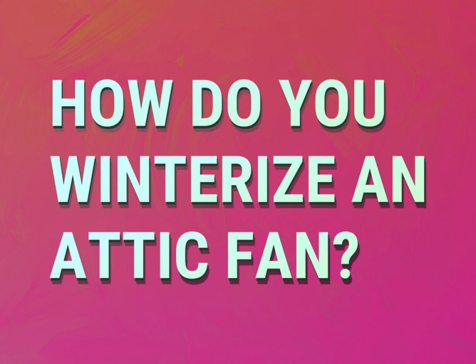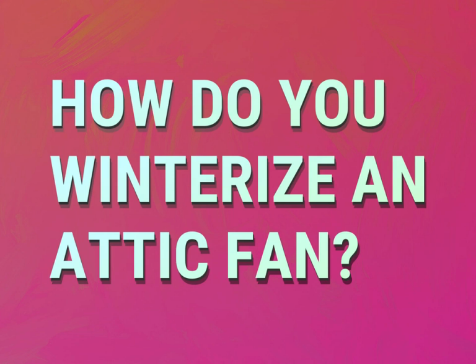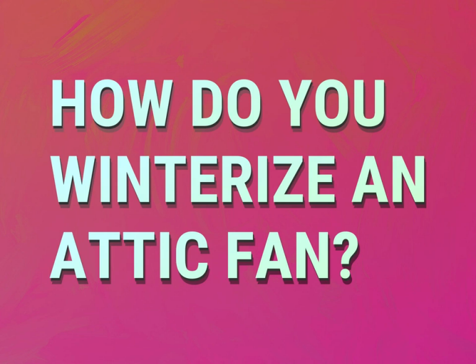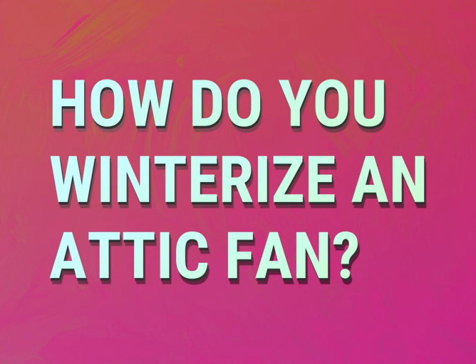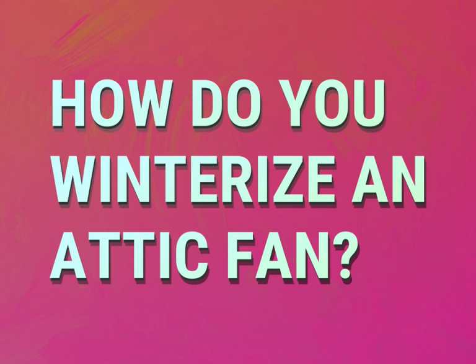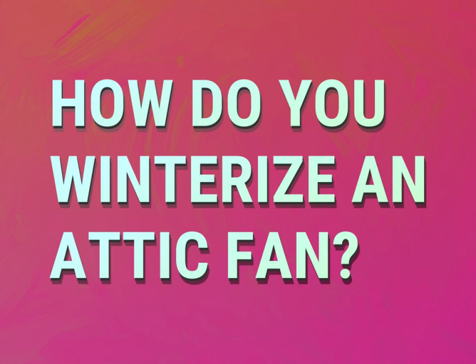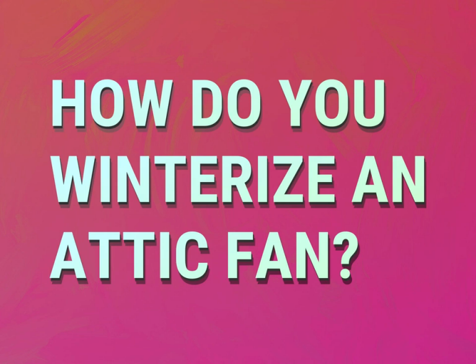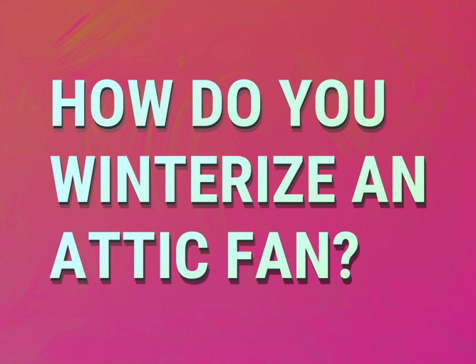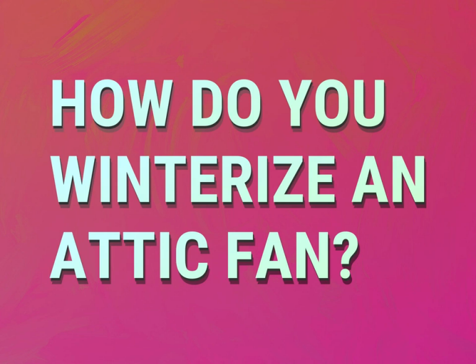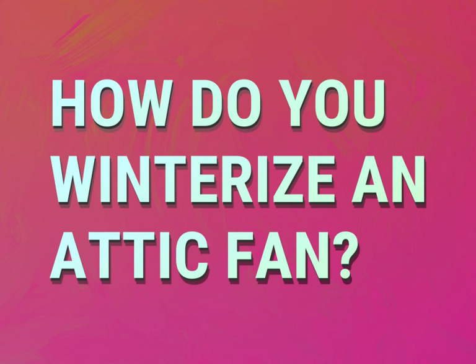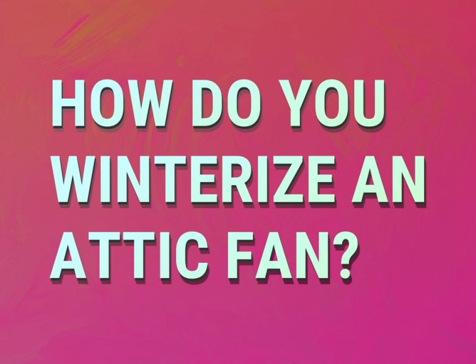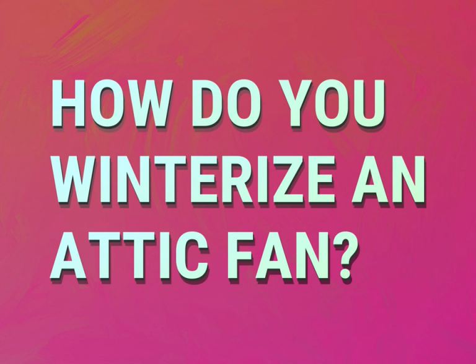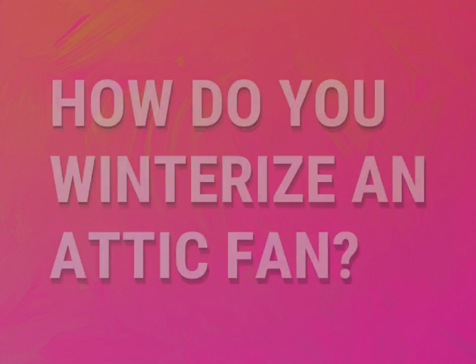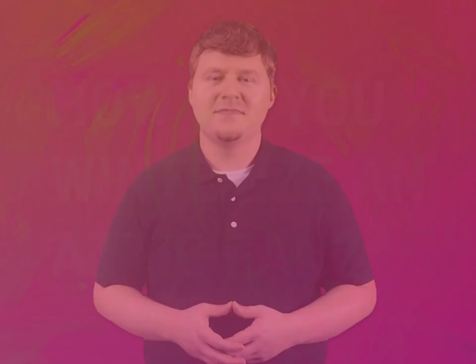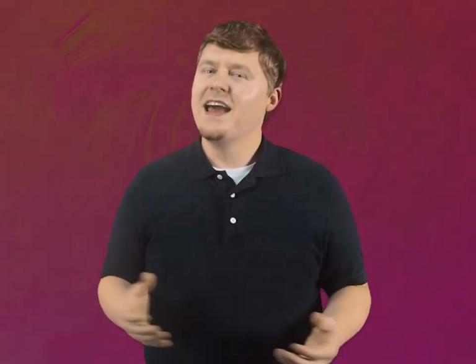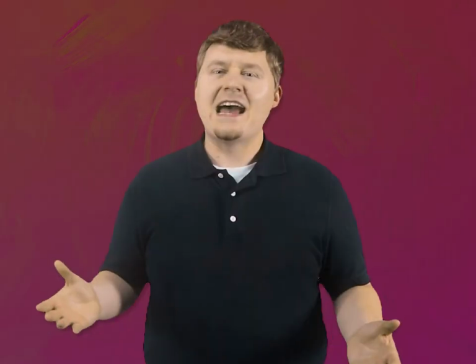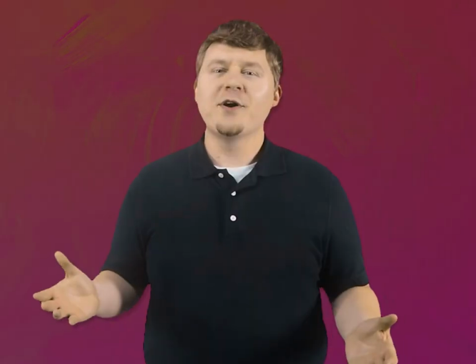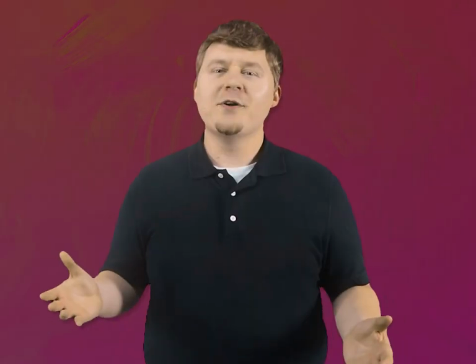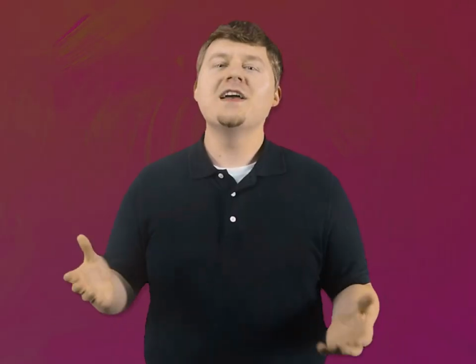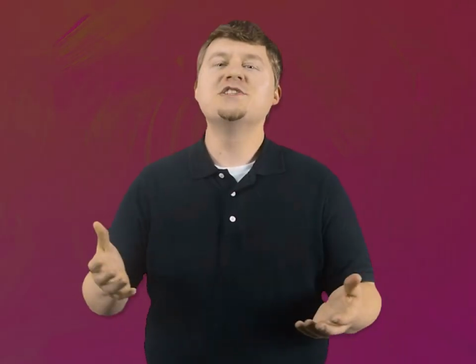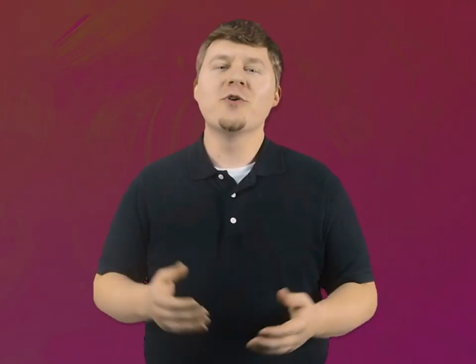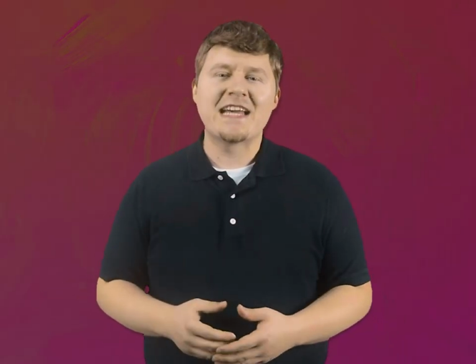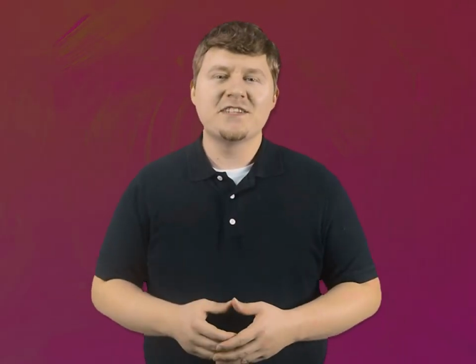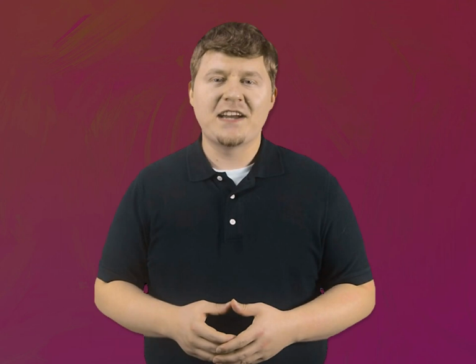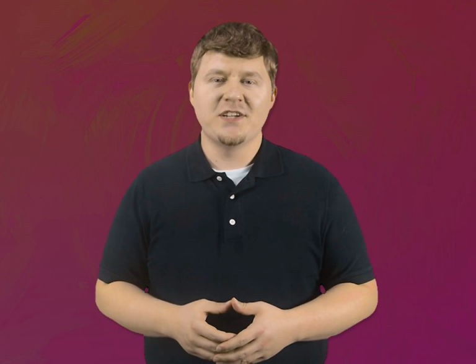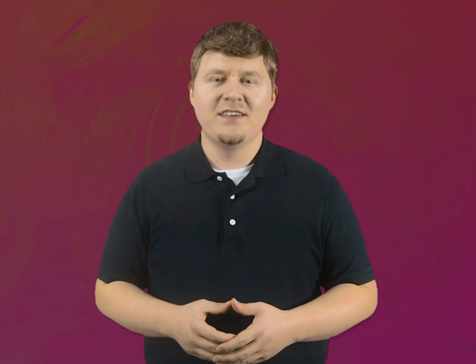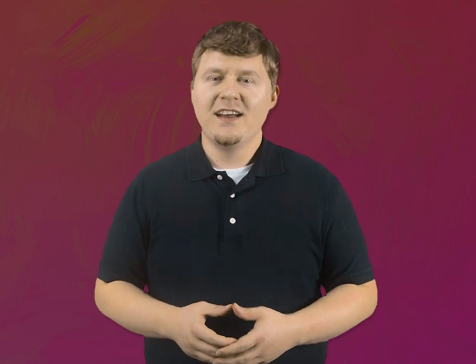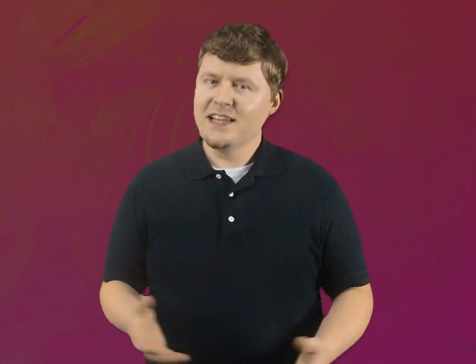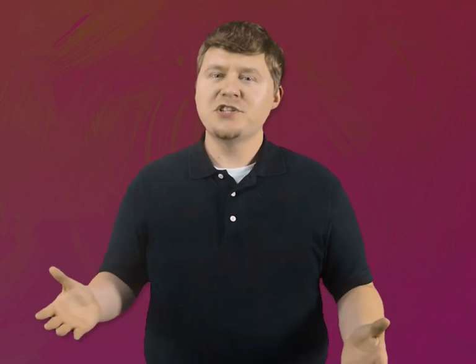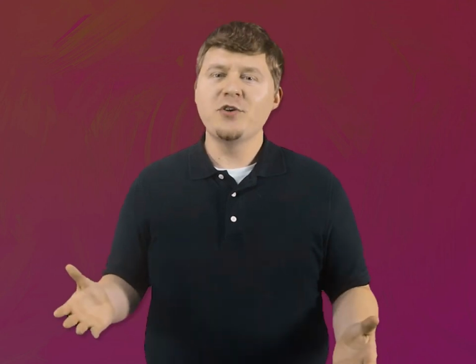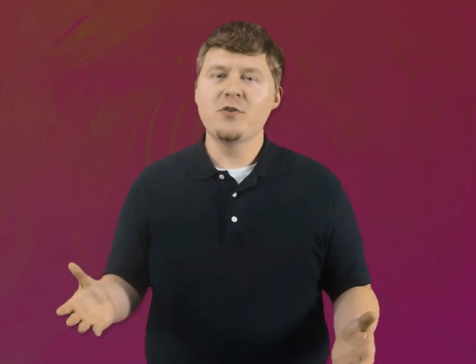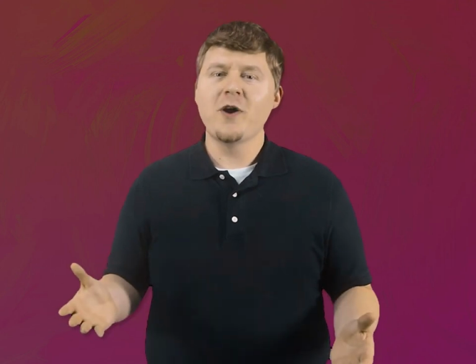How do you winterize an attic fan? Our goal is your satisfaction. Let us show you the way.